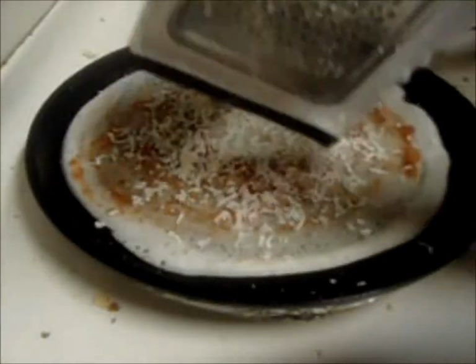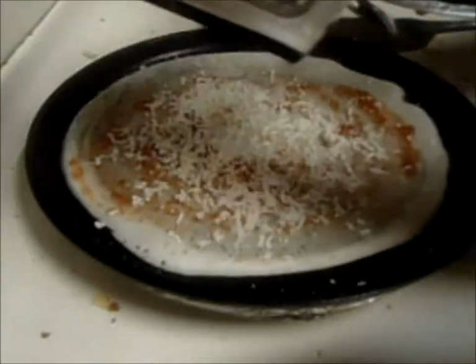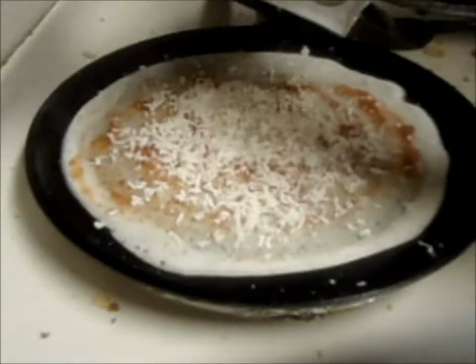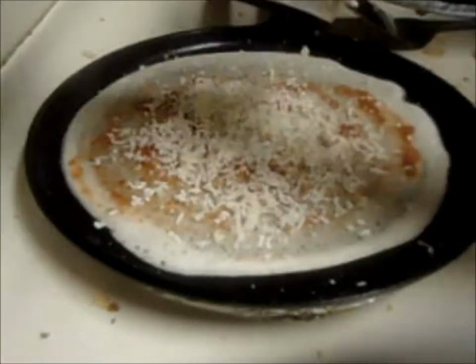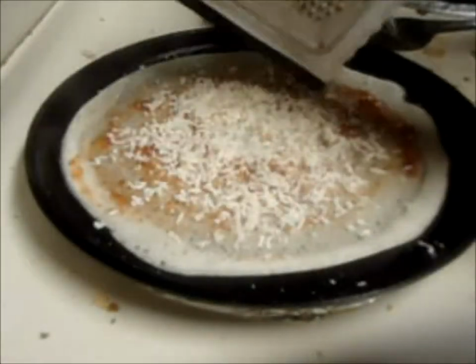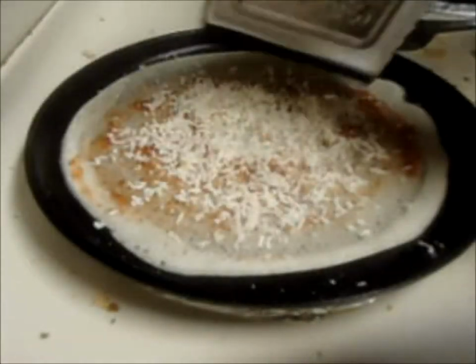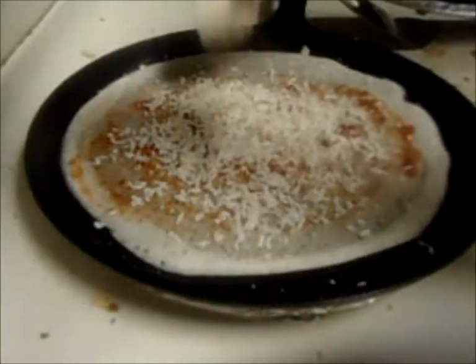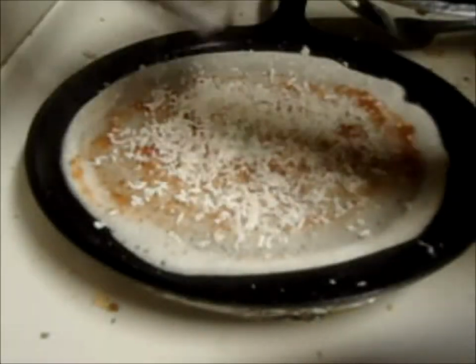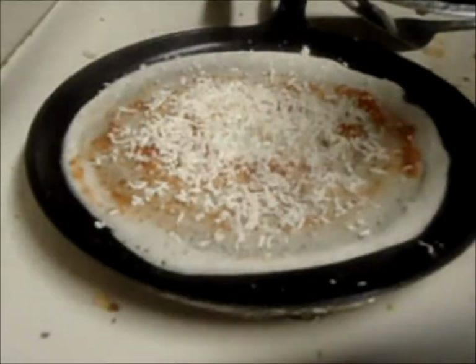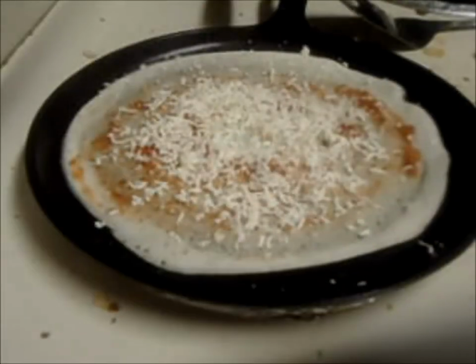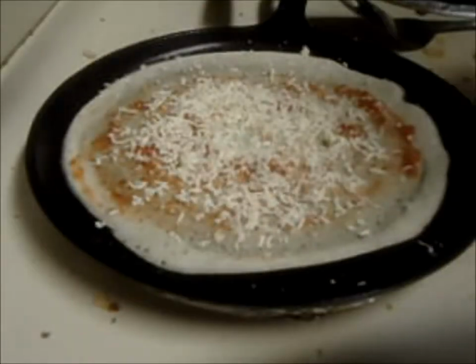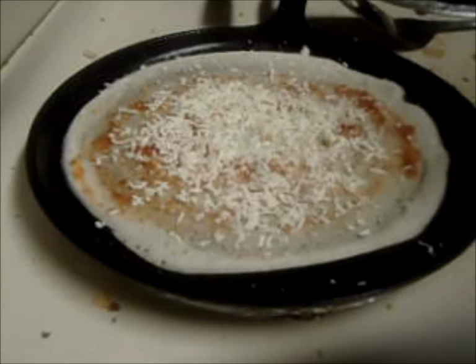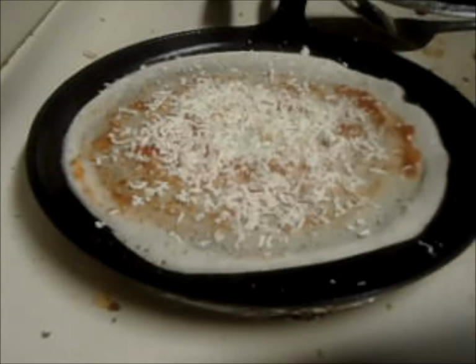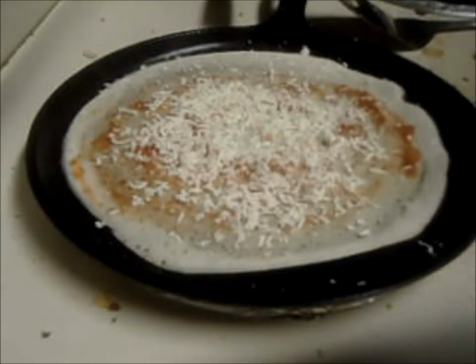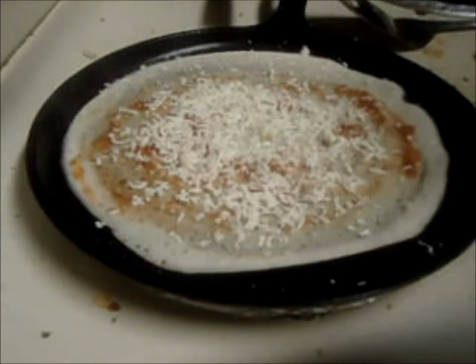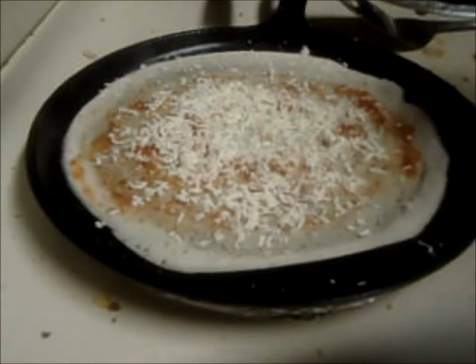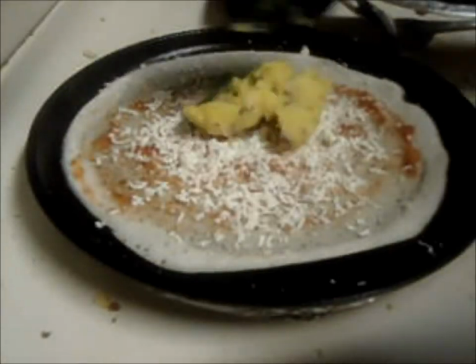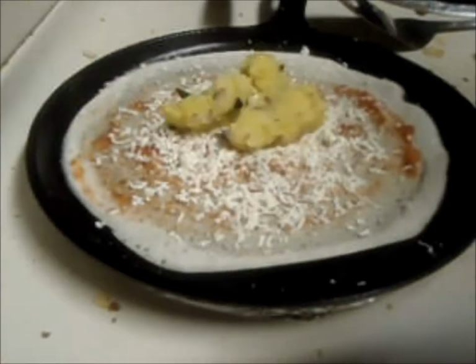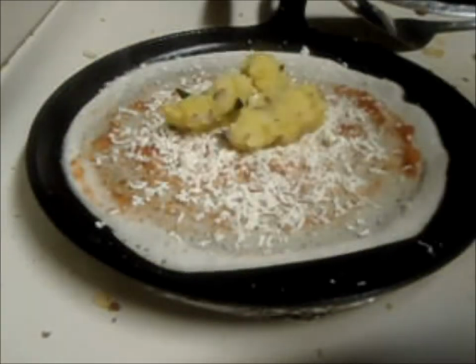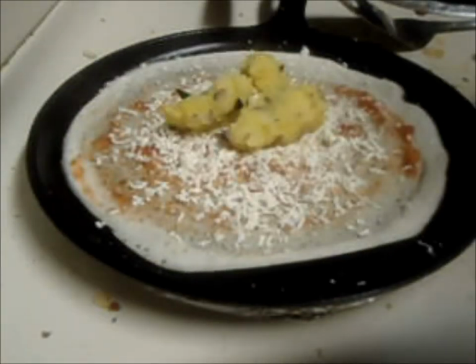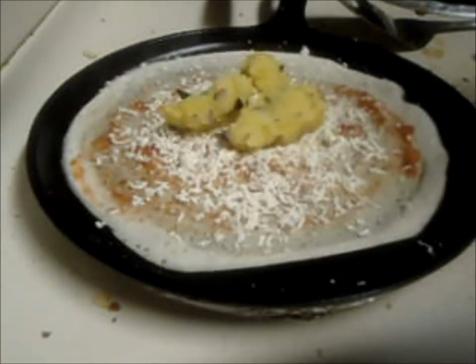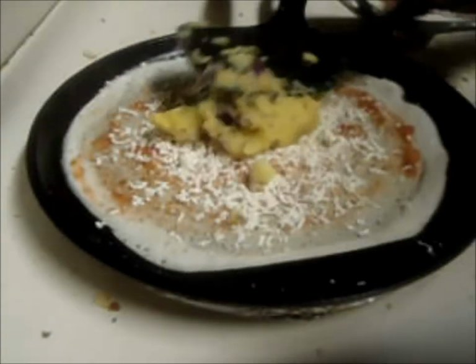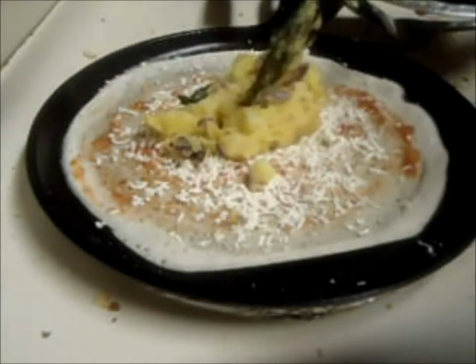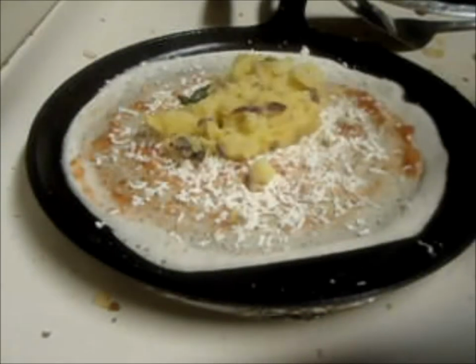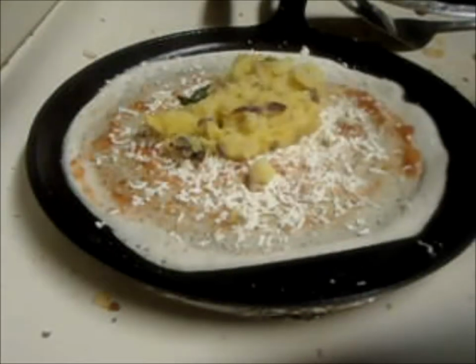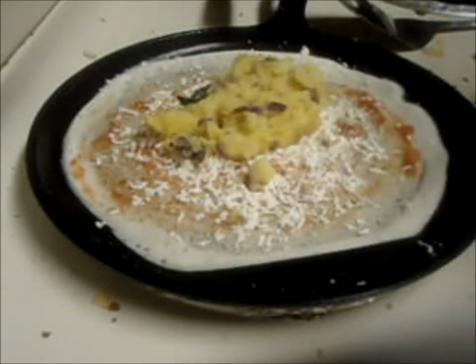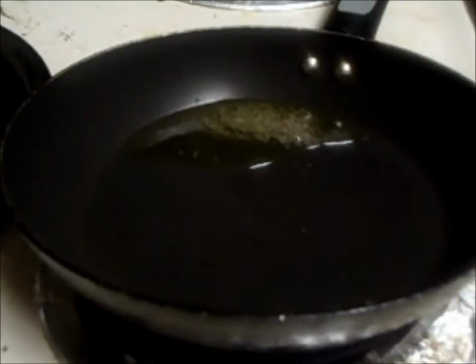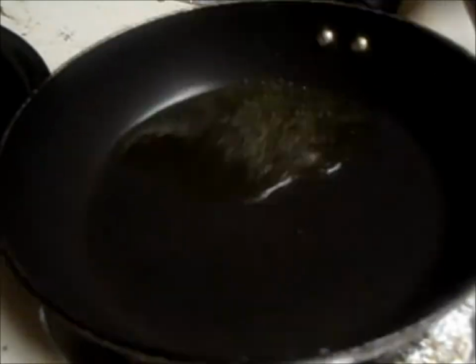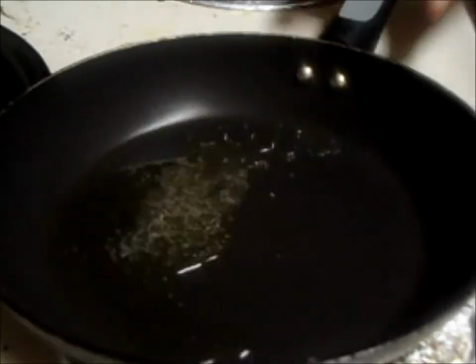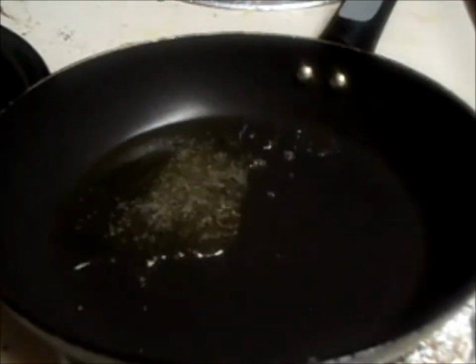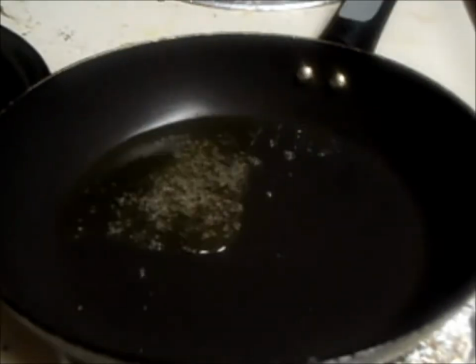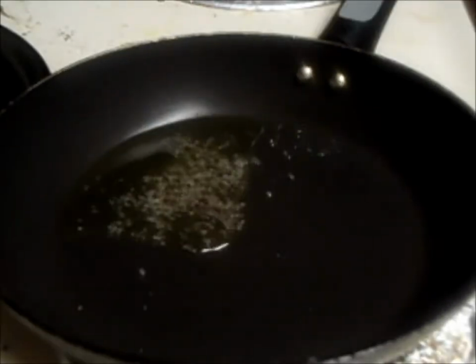After that, put some grated paneer over it. After some time, add potato masala.